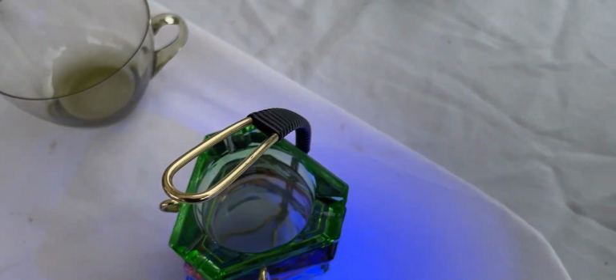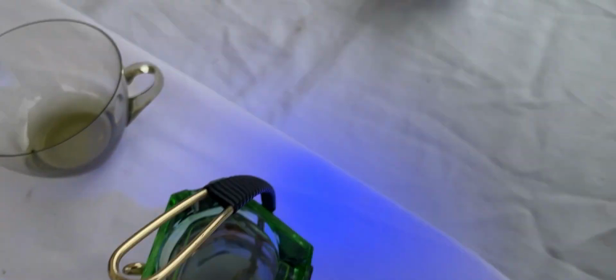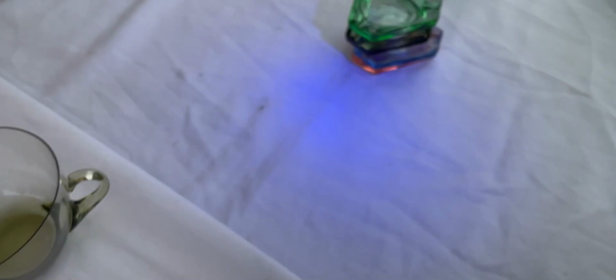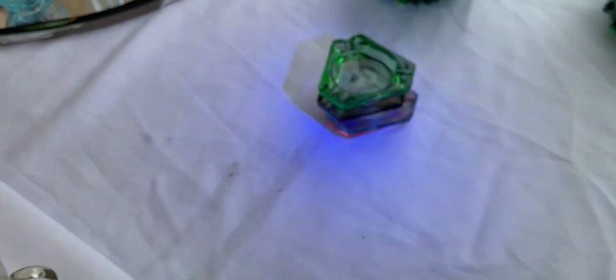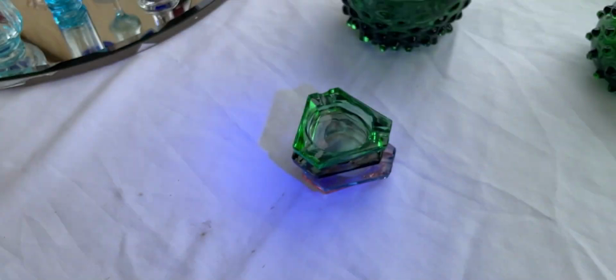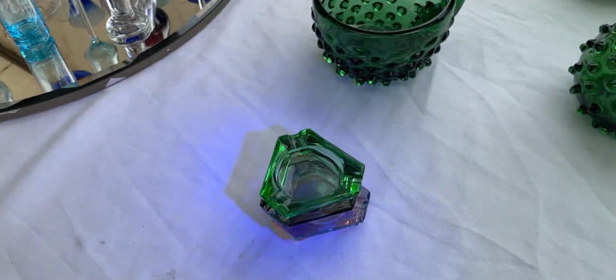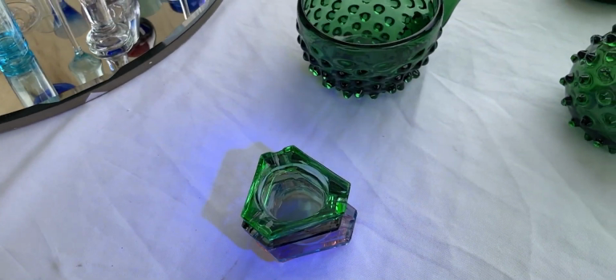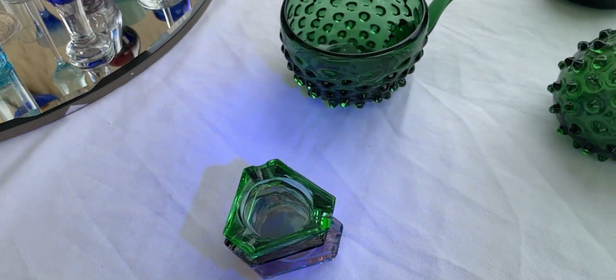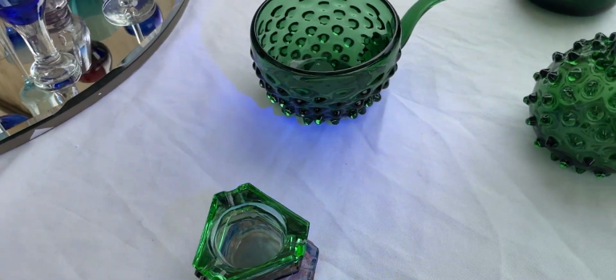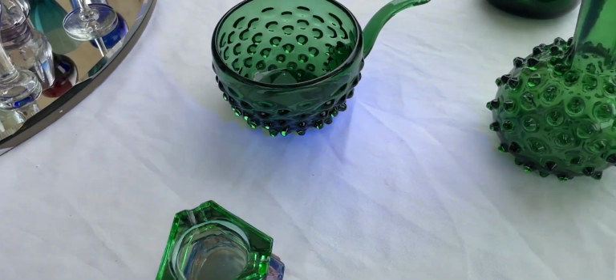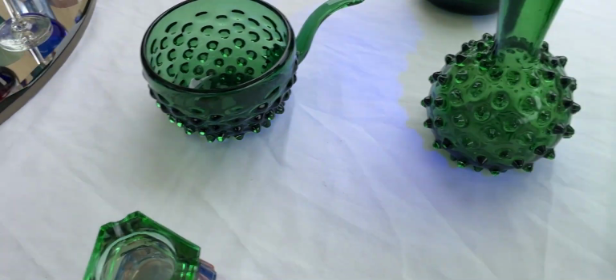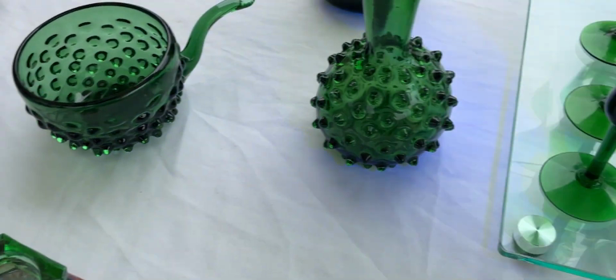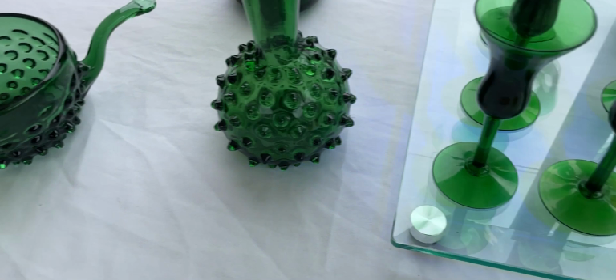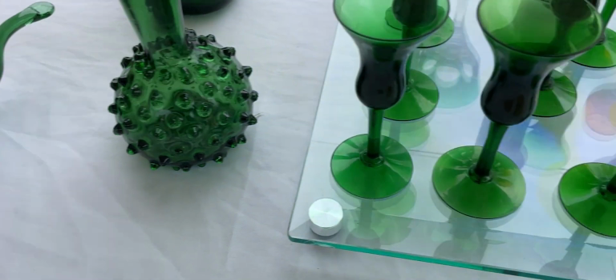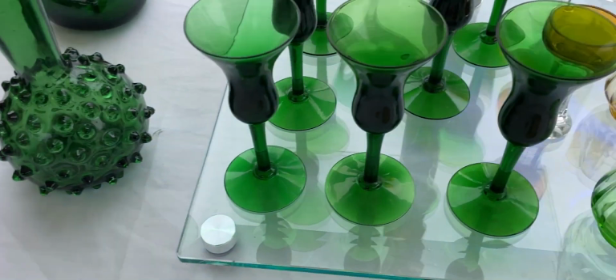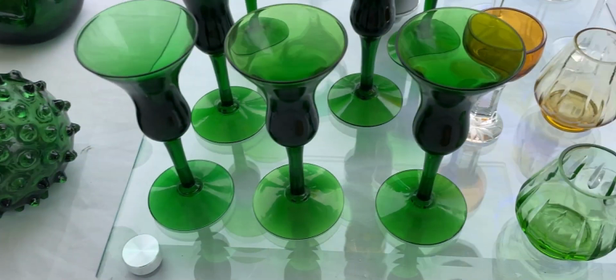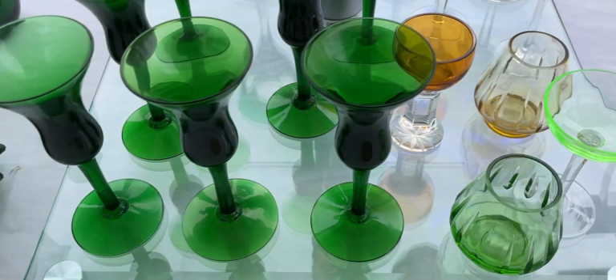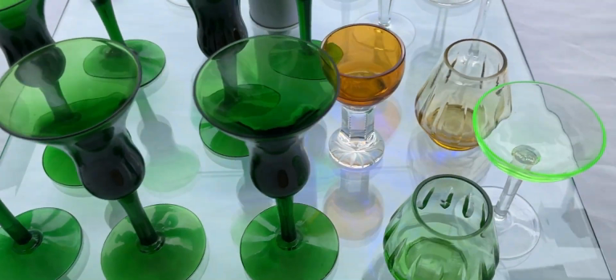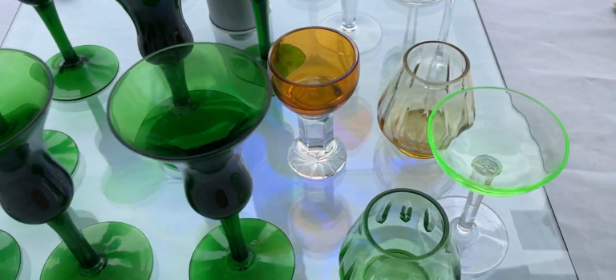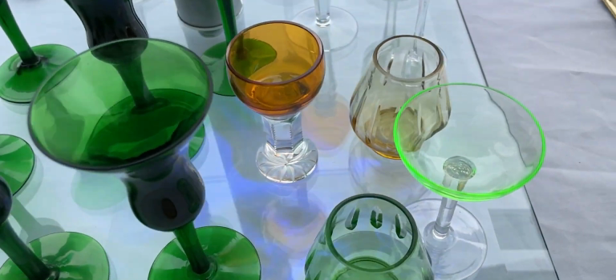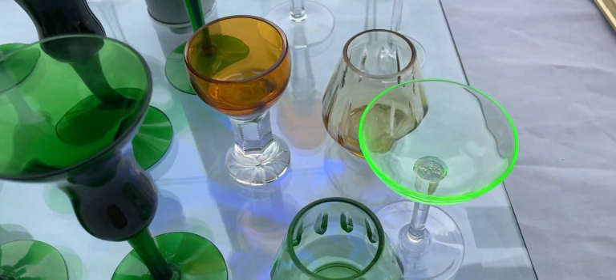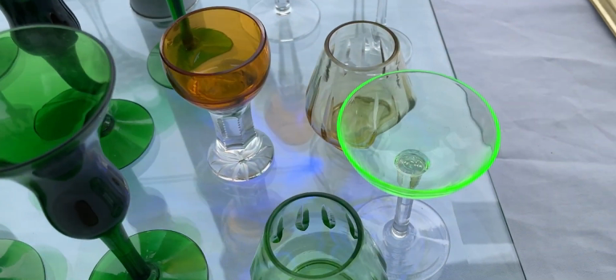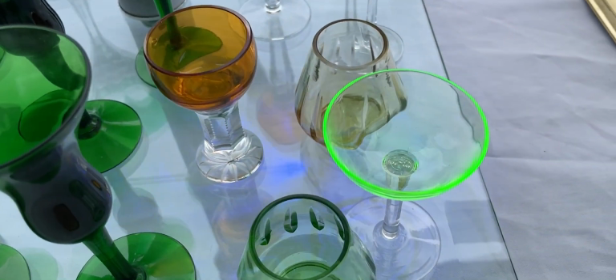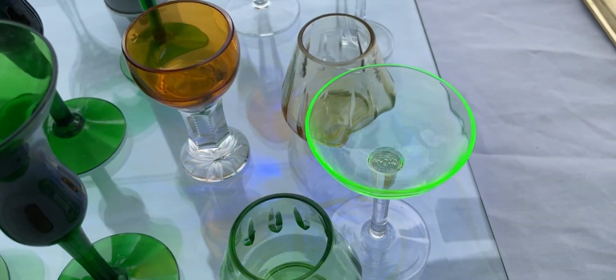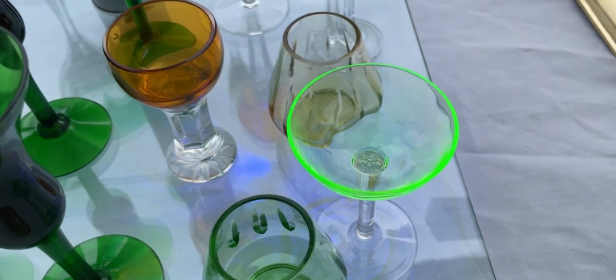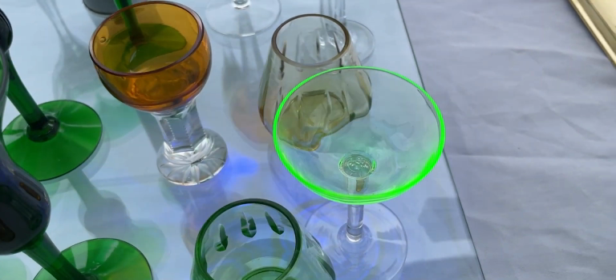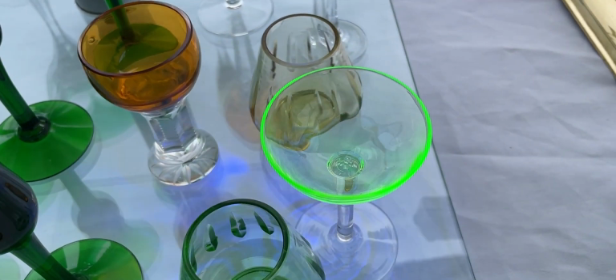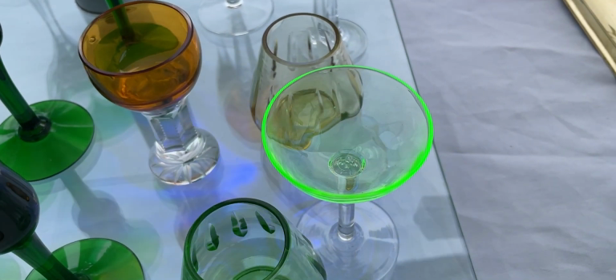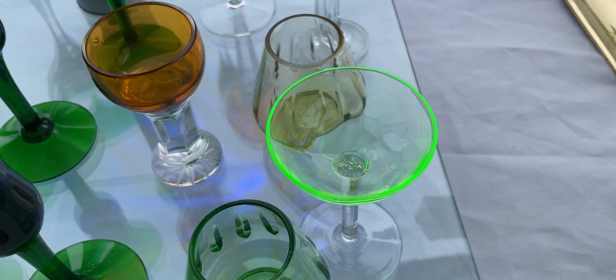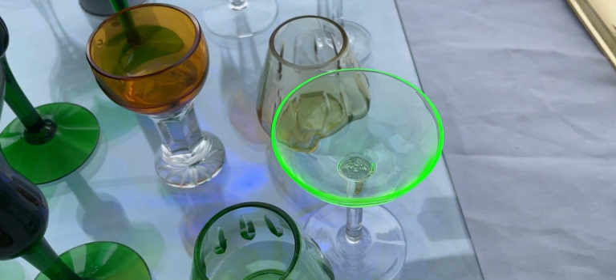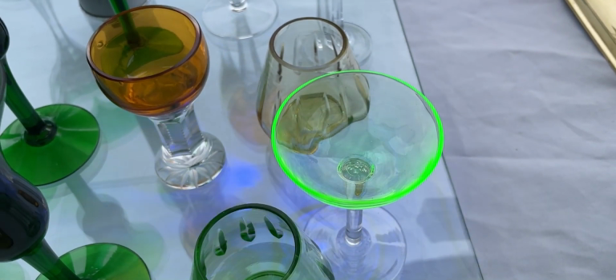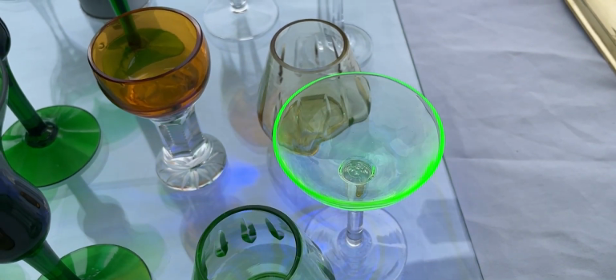Uranium glass has a rather low activity and sometimes it is easier to check for it using a UV light.